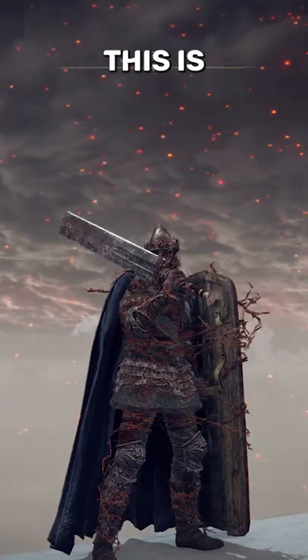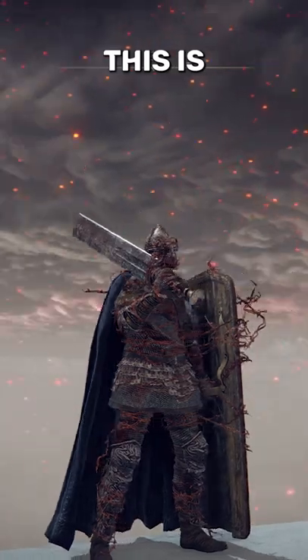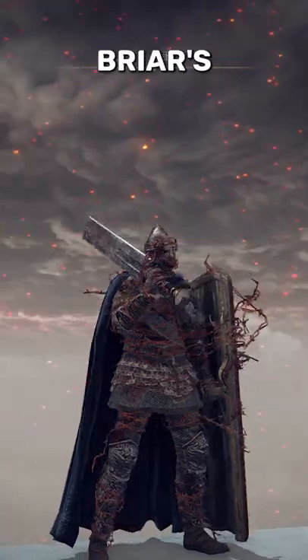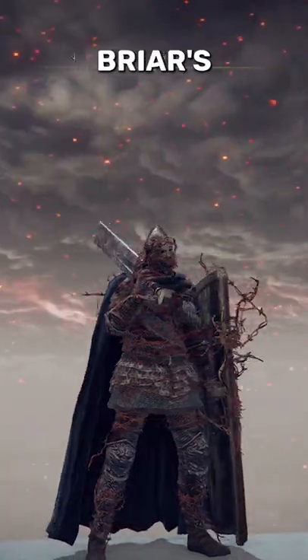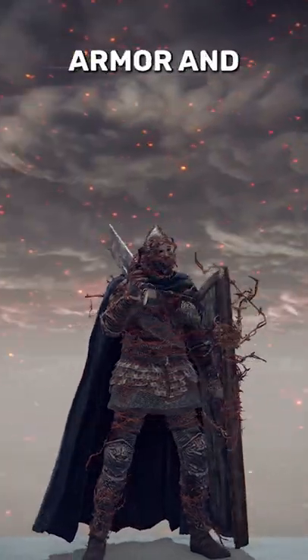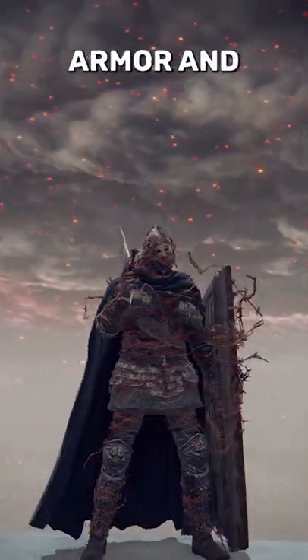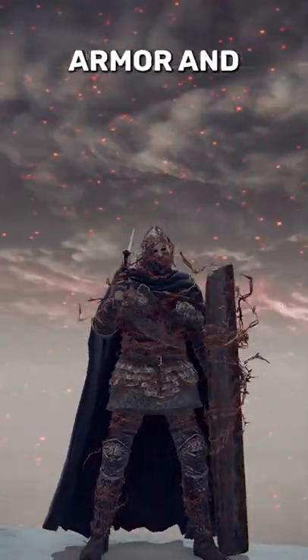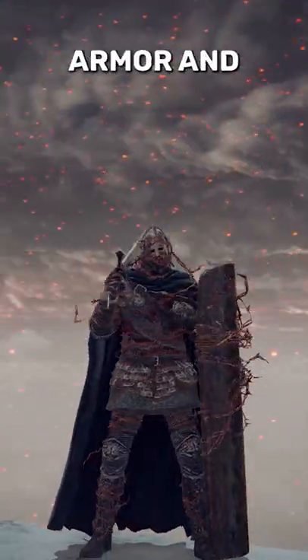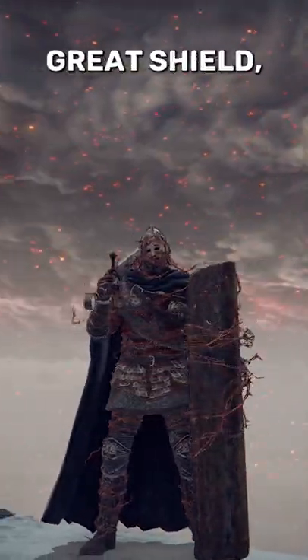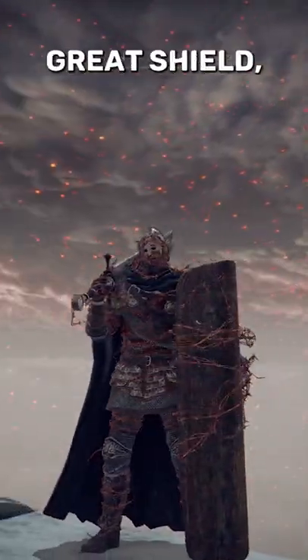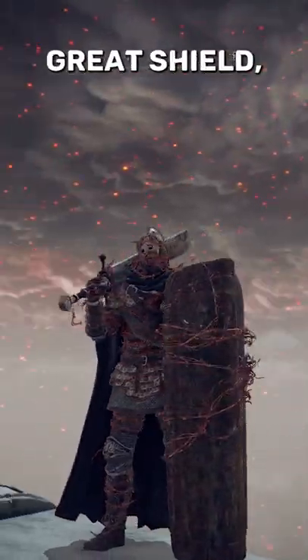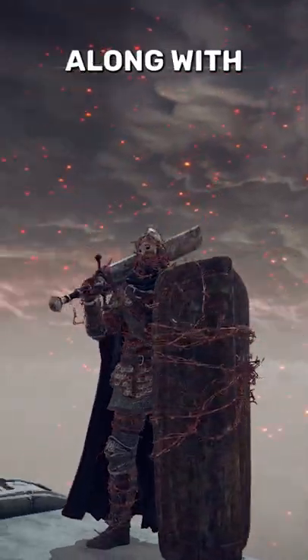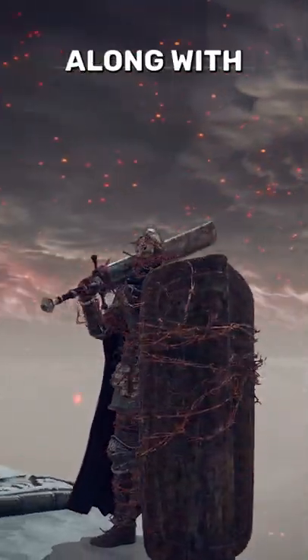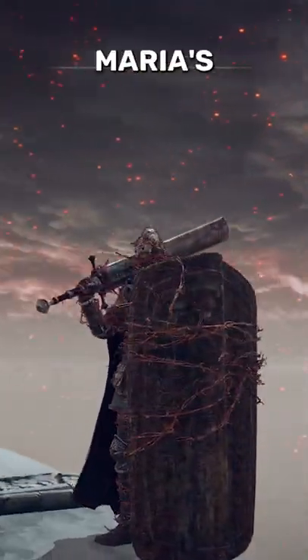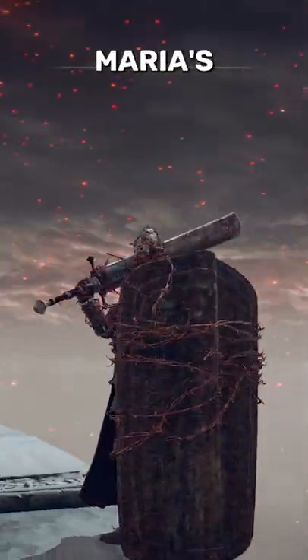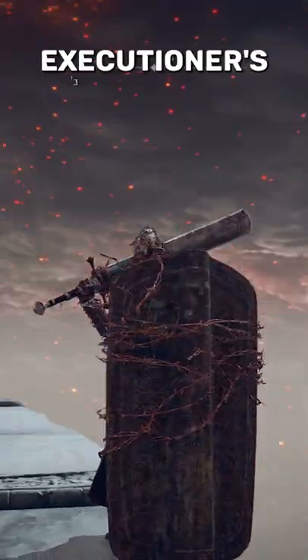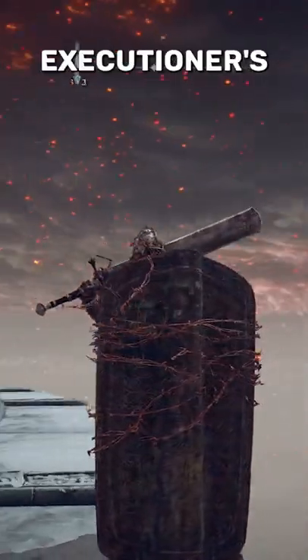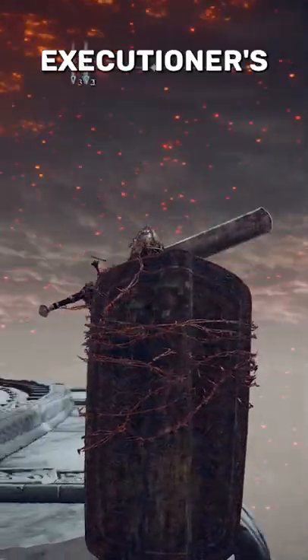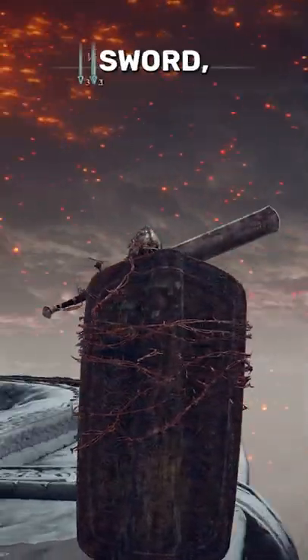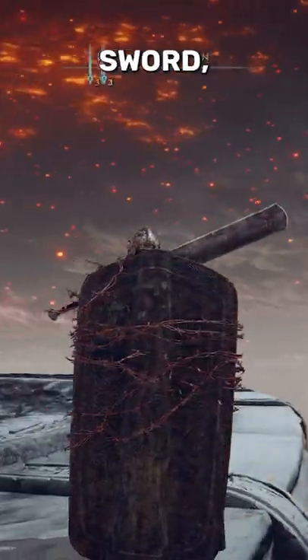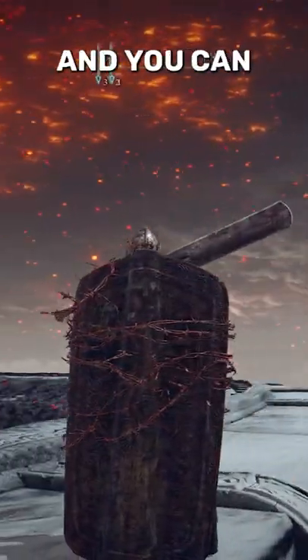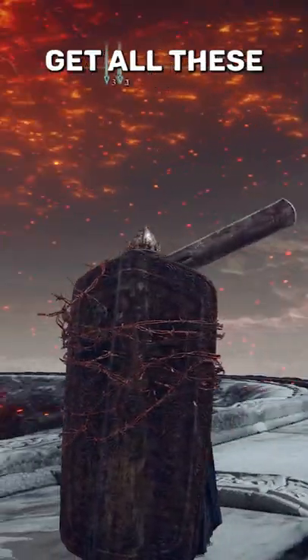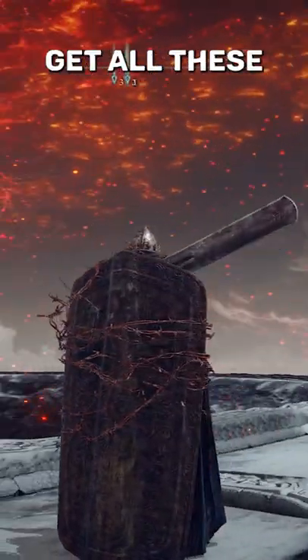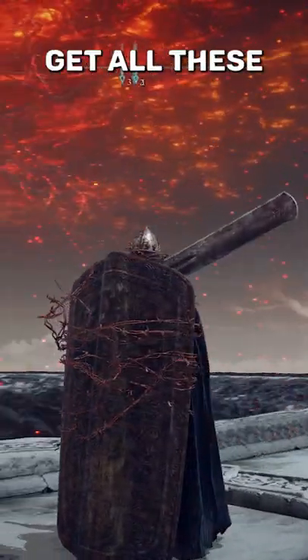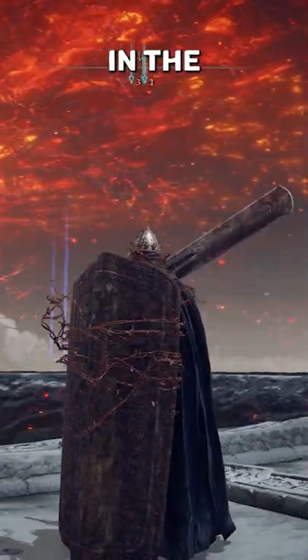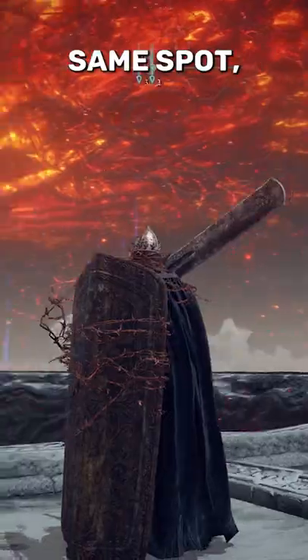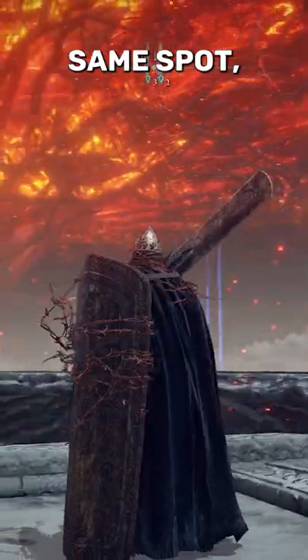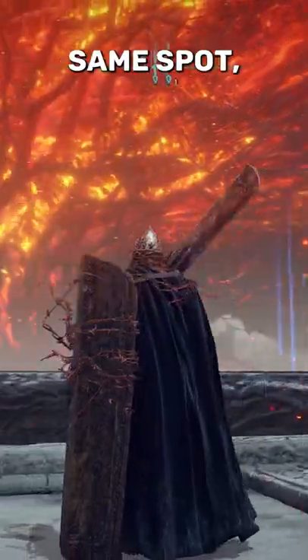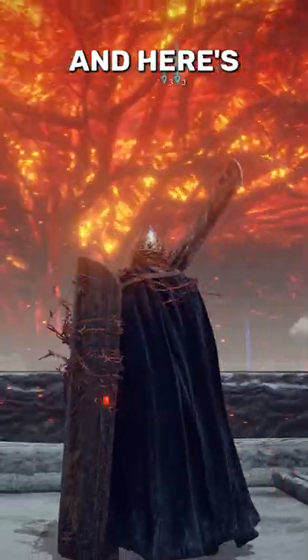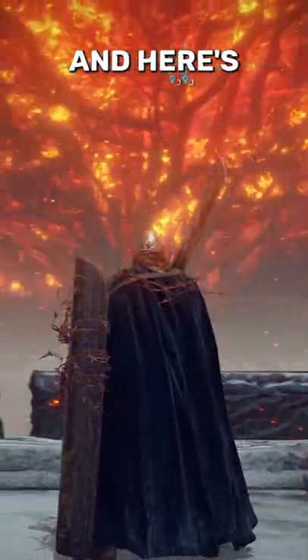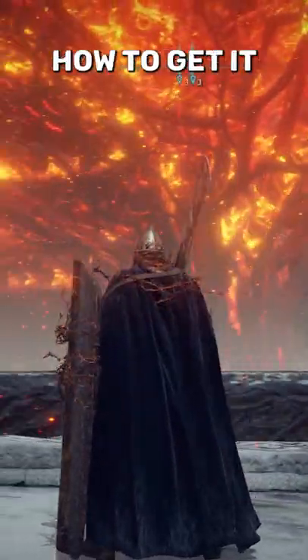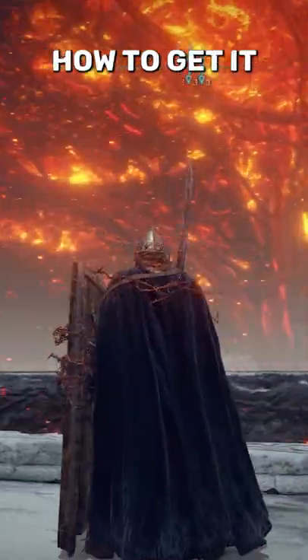This is Briar's Armor and Great Shield, along with Mariah's Executioner Sword, and you can get all these in the same spot. Here's how to get it.